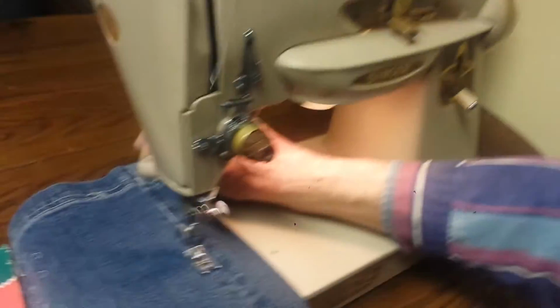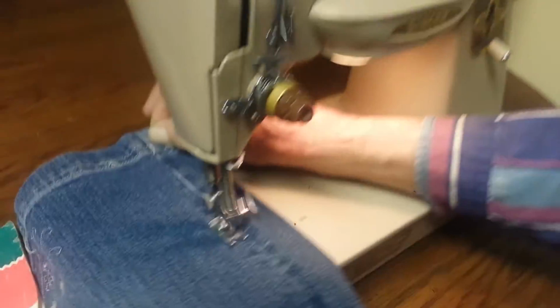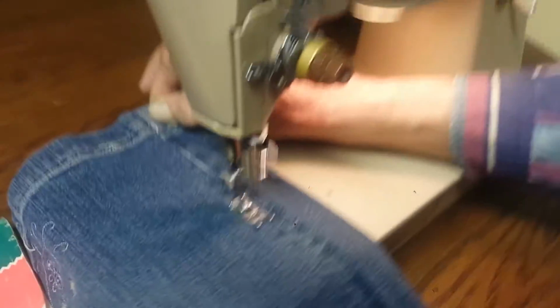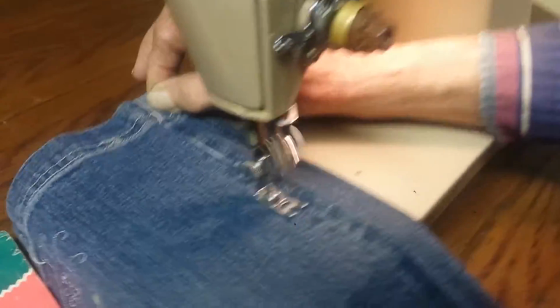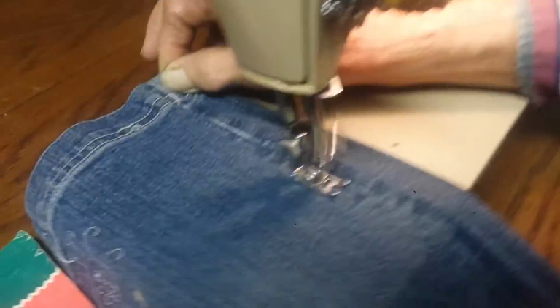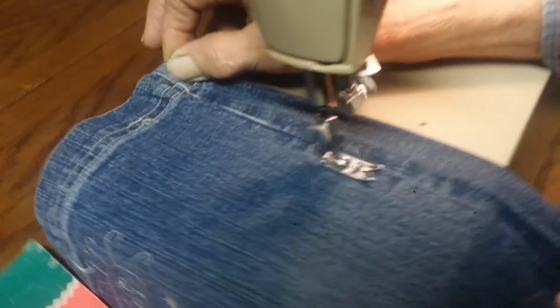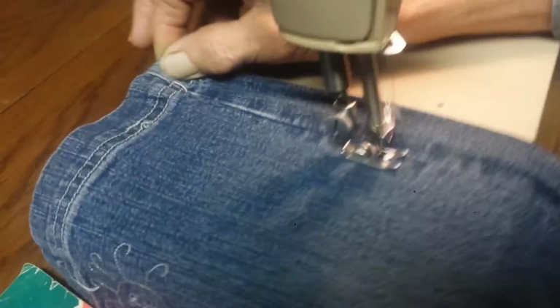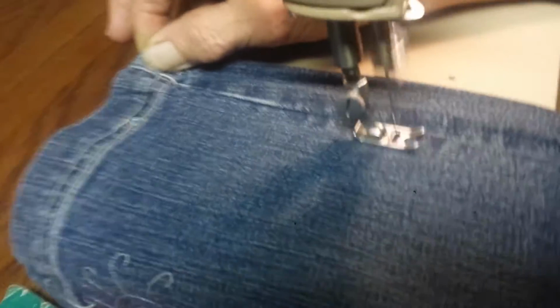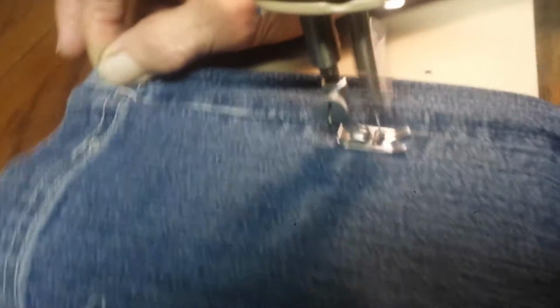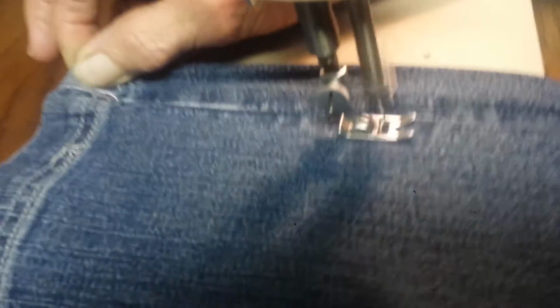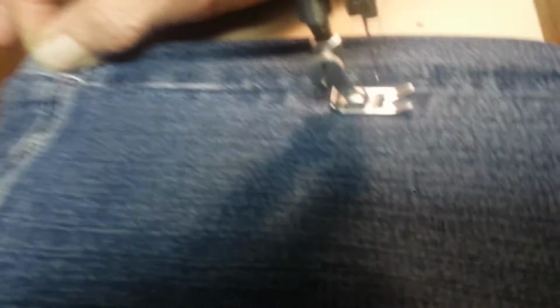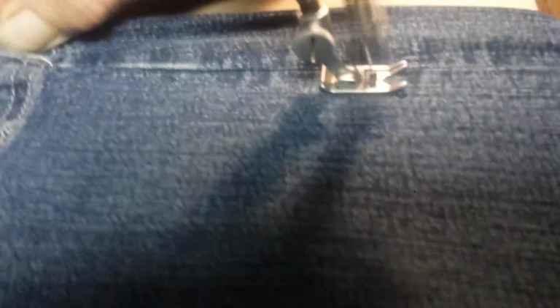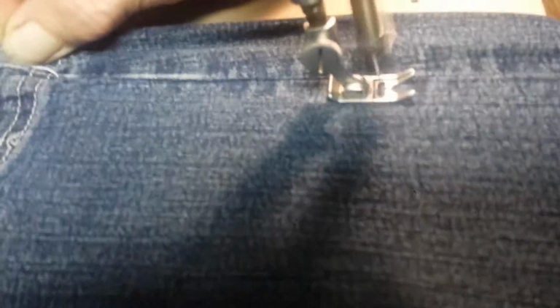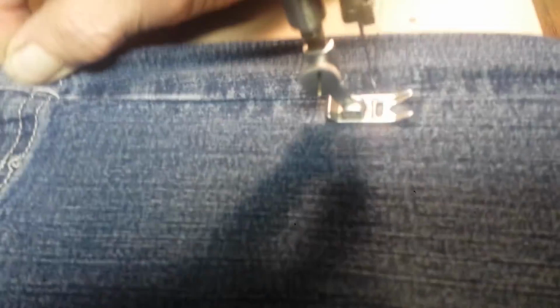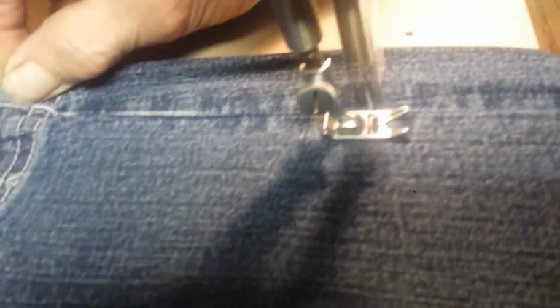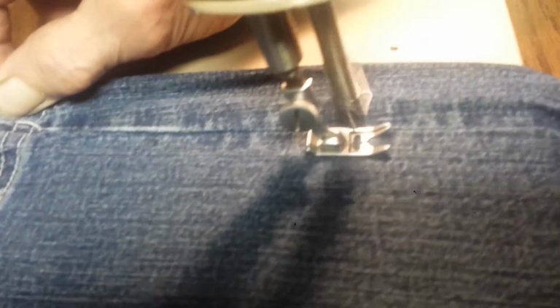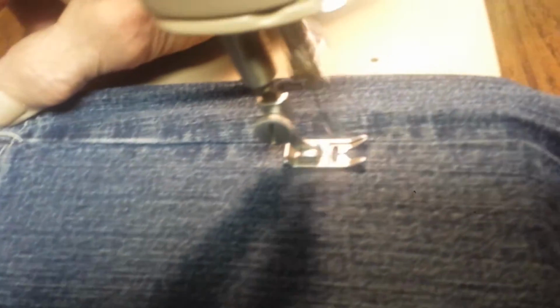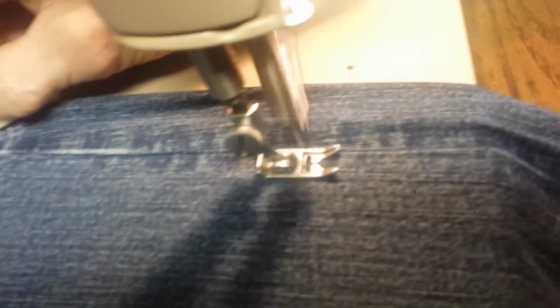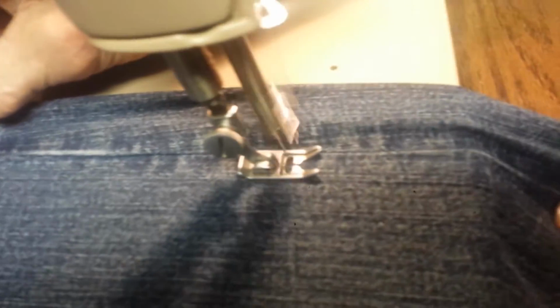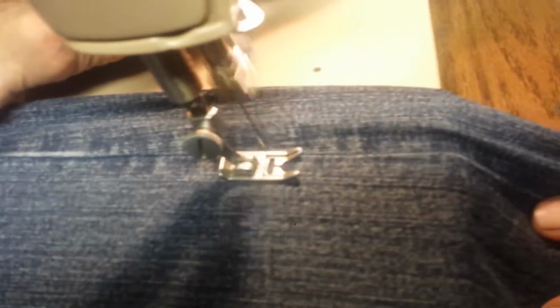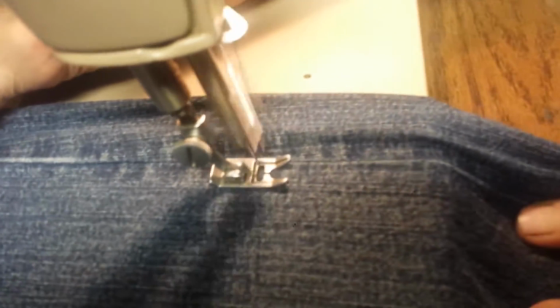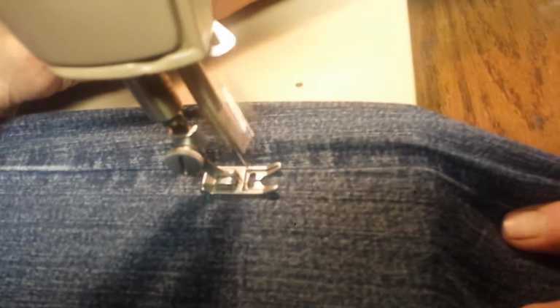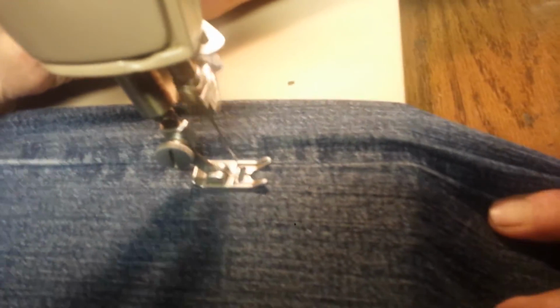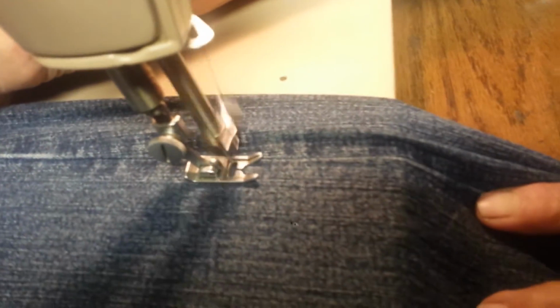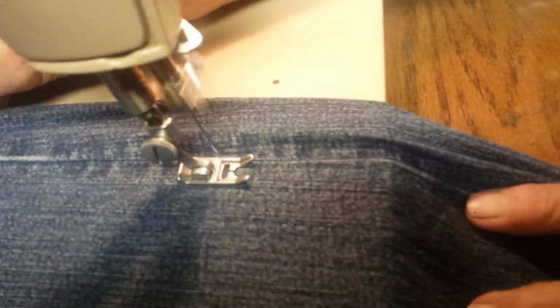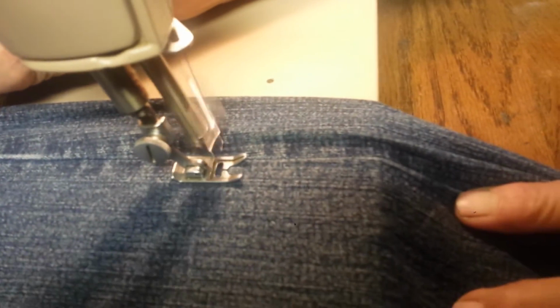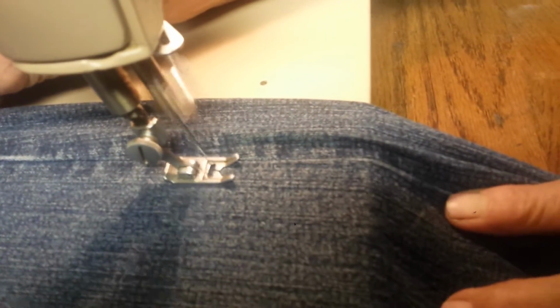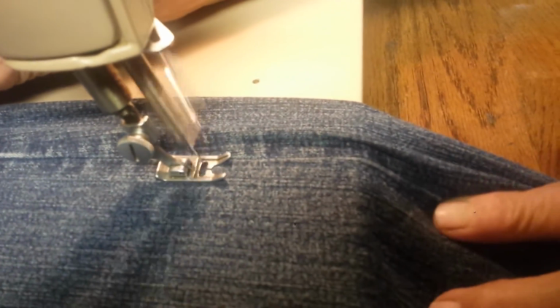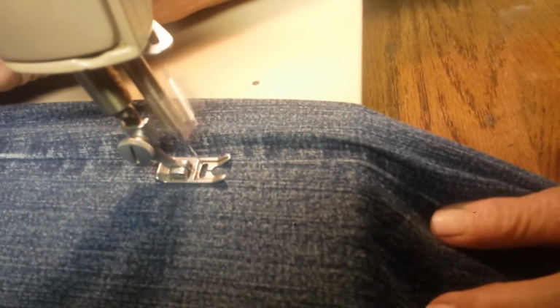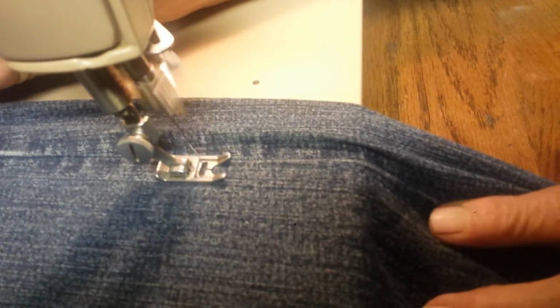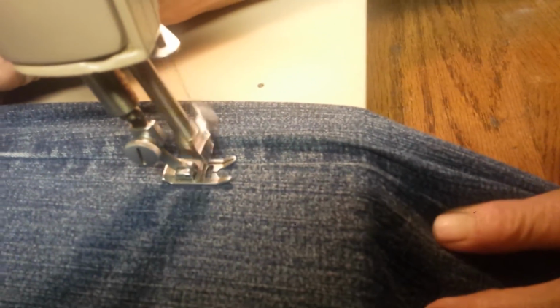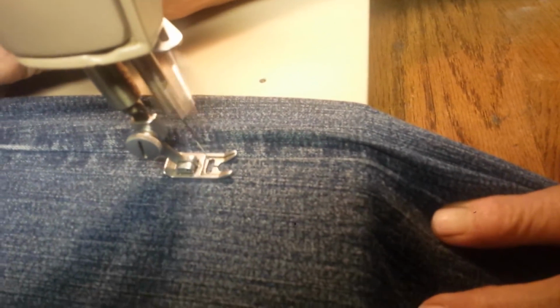We got a good stitch going. This is going pretty well — she's doing awesome.